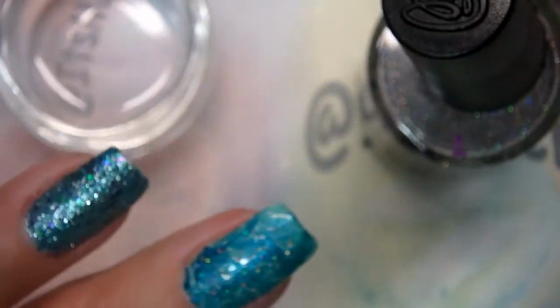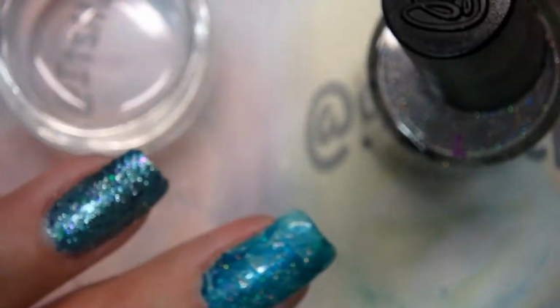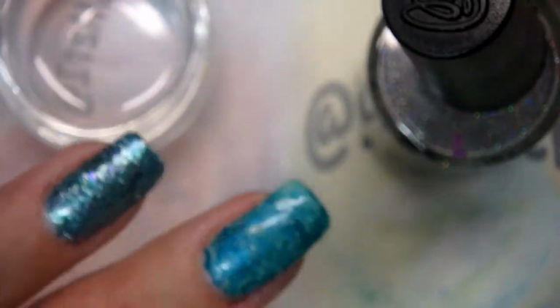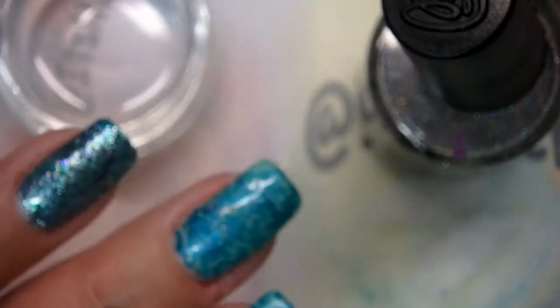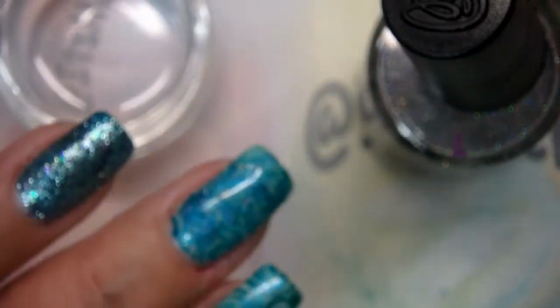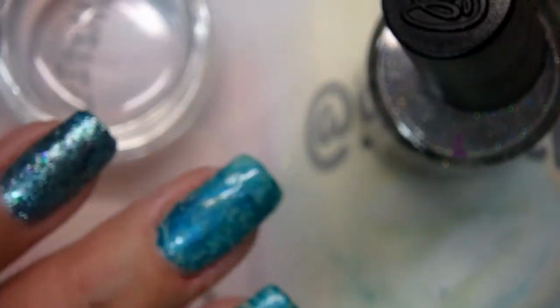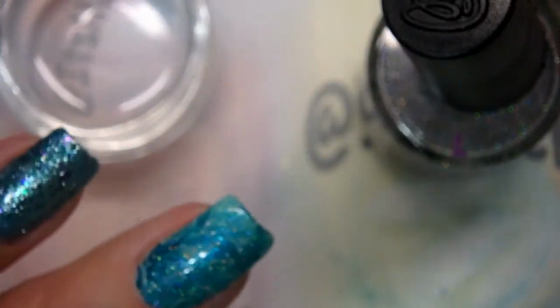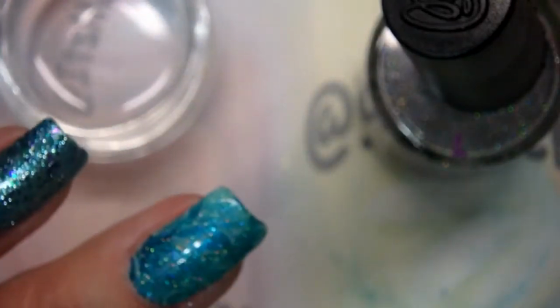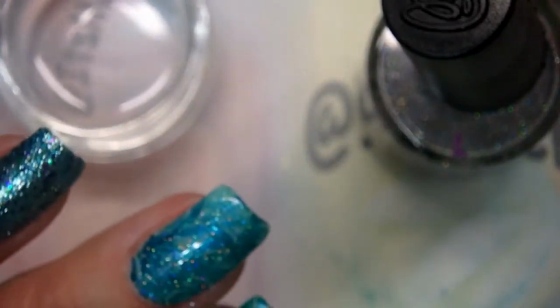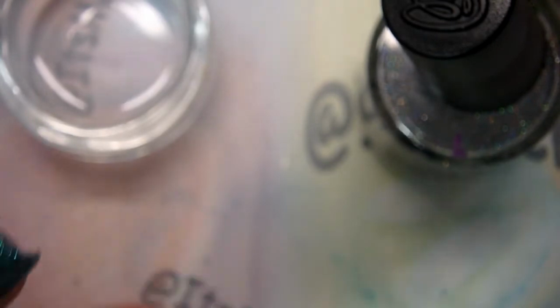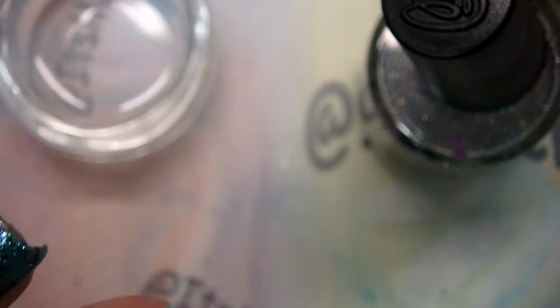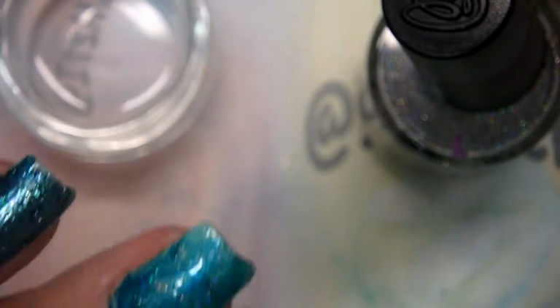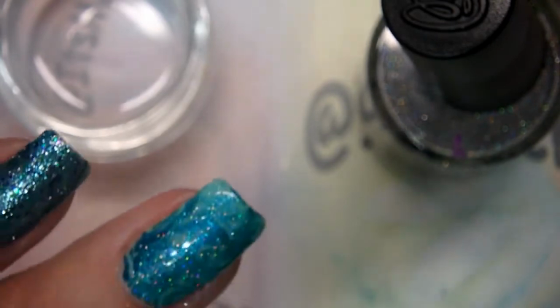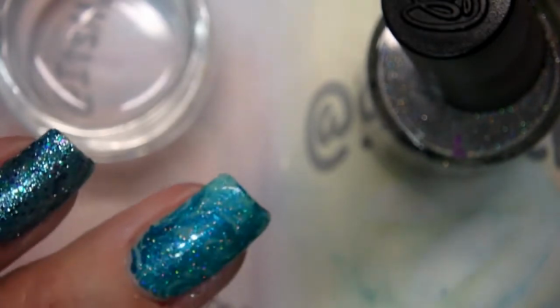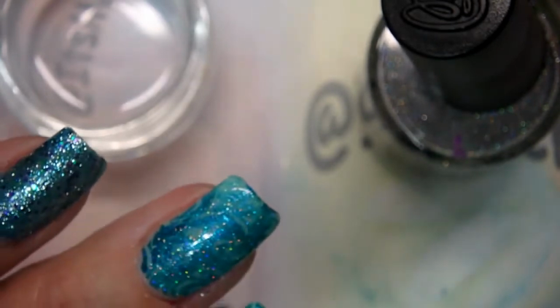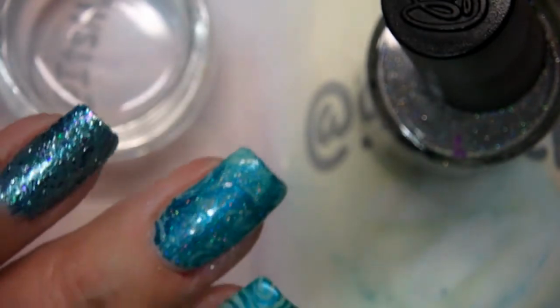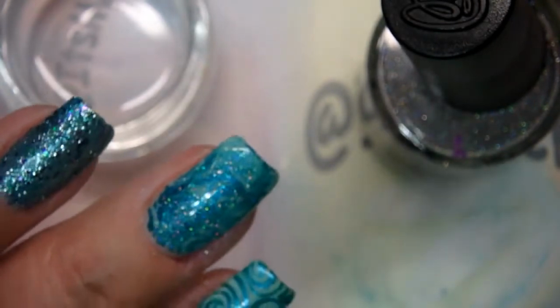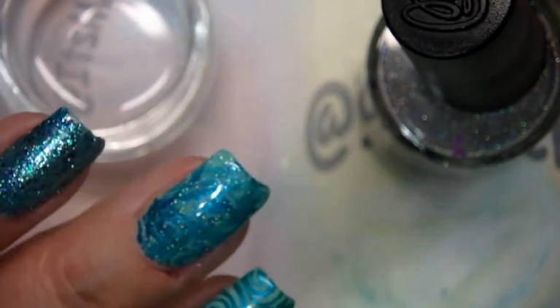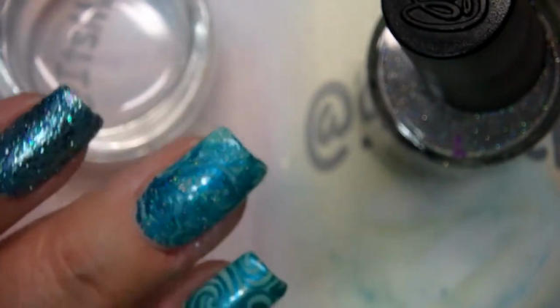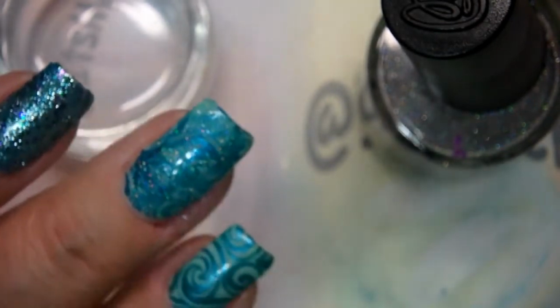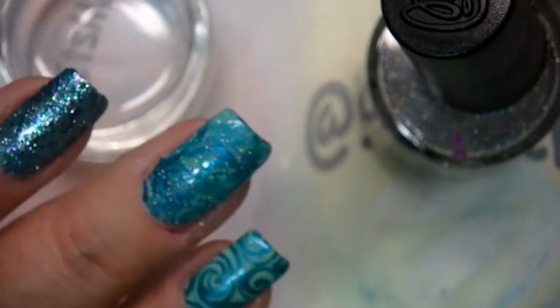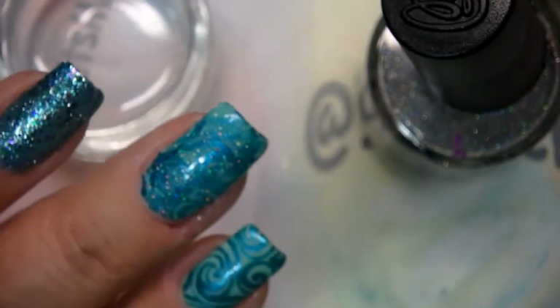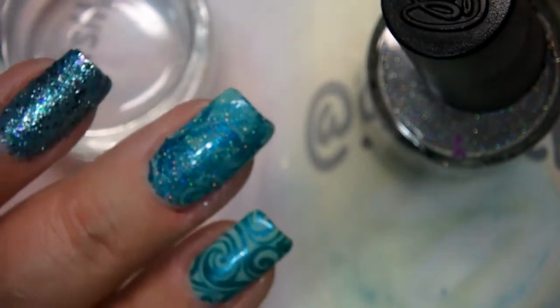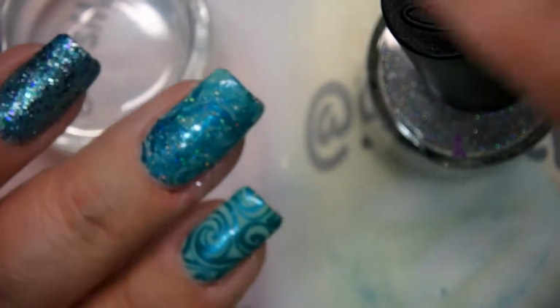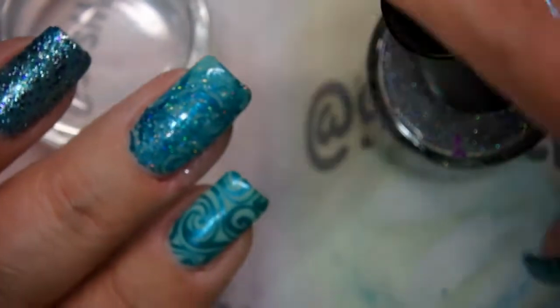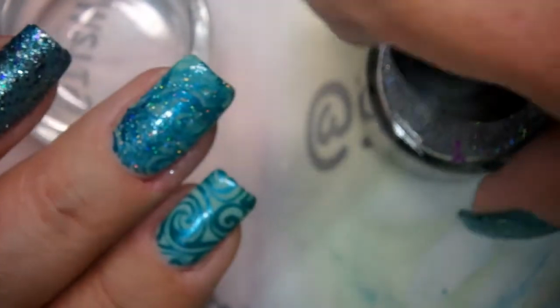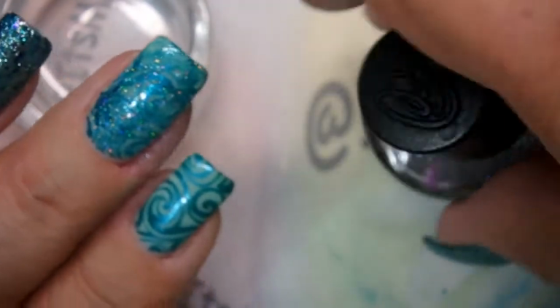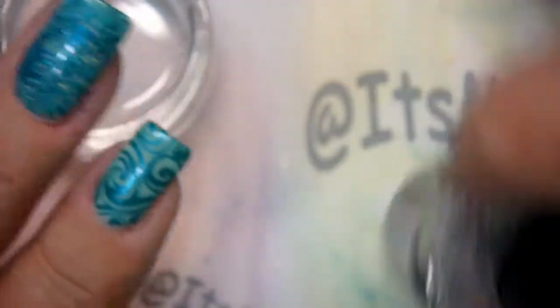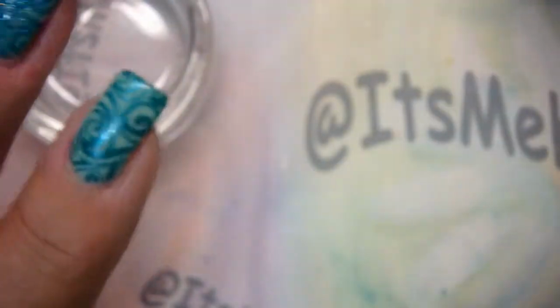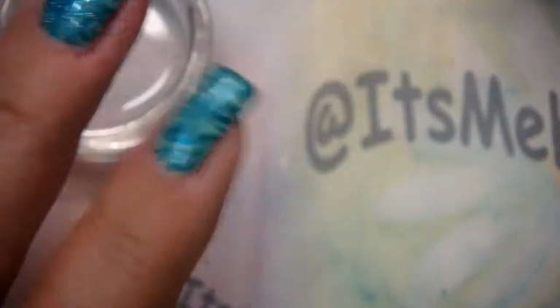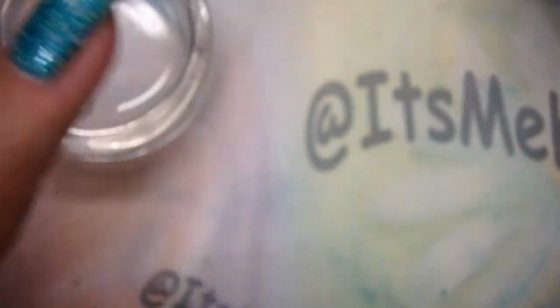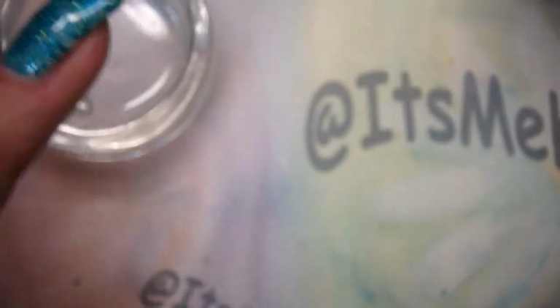I think that just kind of covered up the design too much. I think I'm going to do that one over — I don't like that.